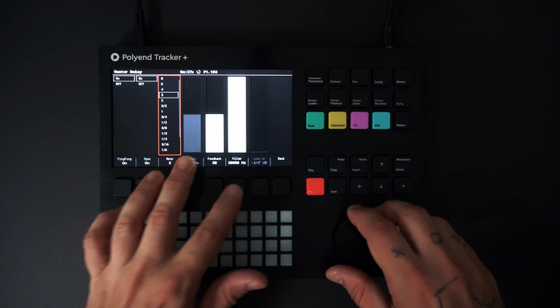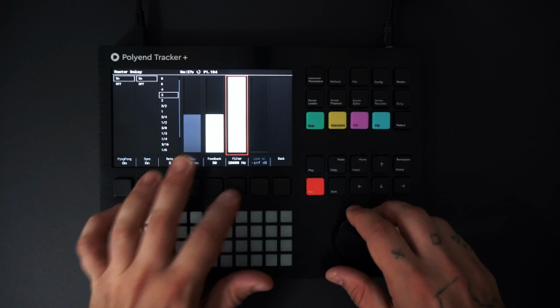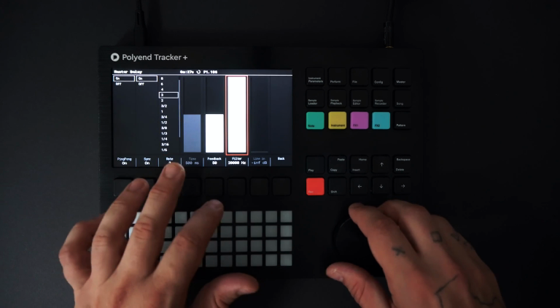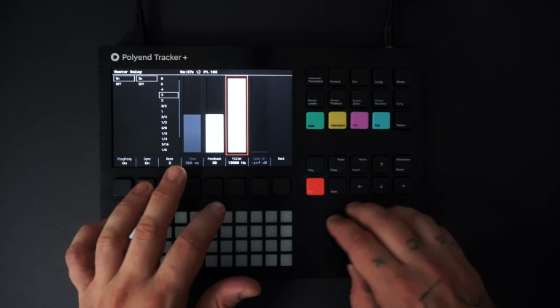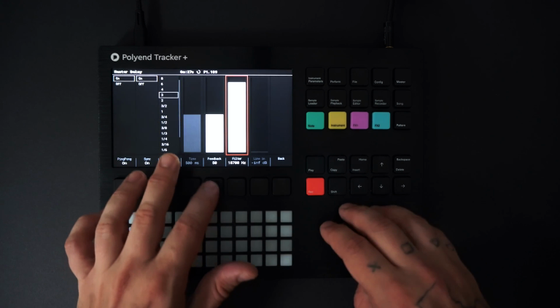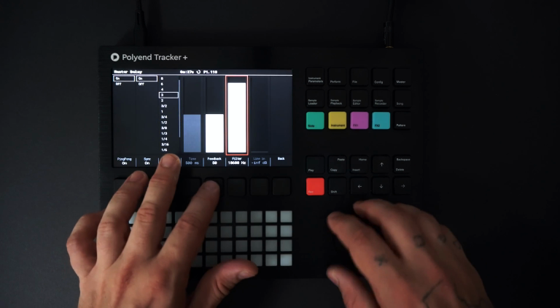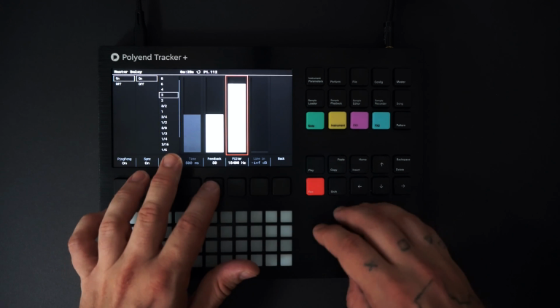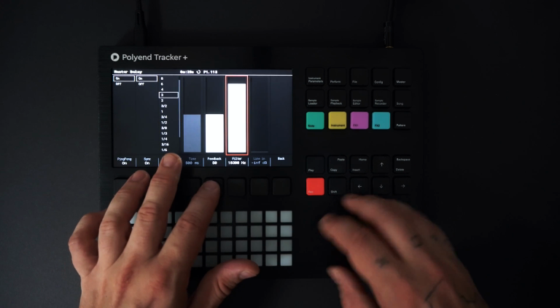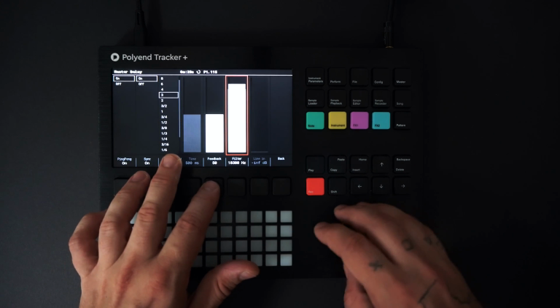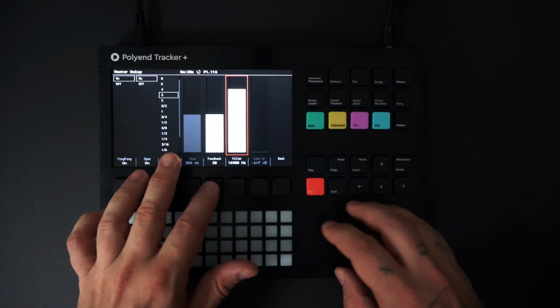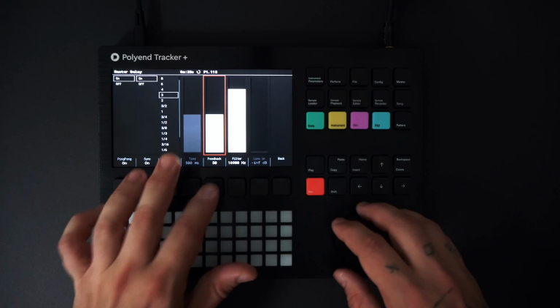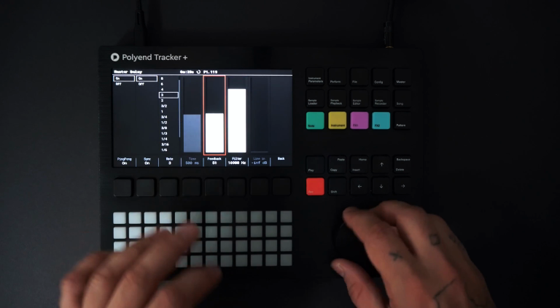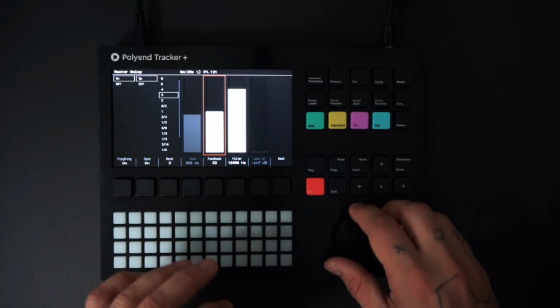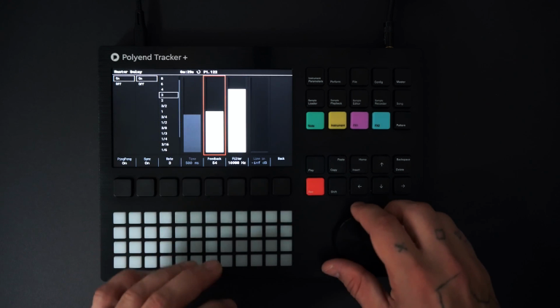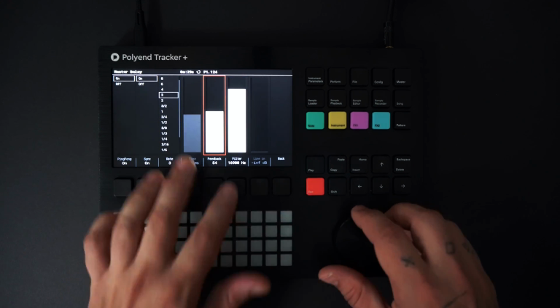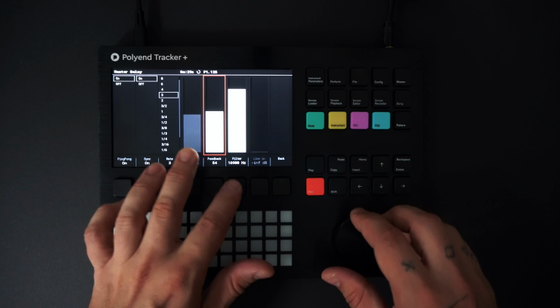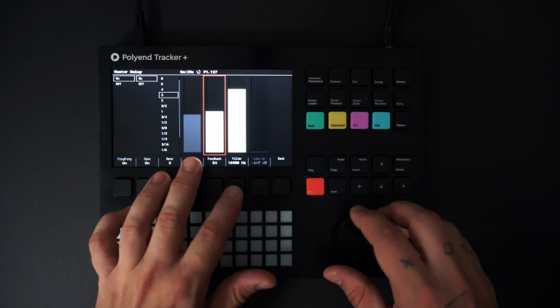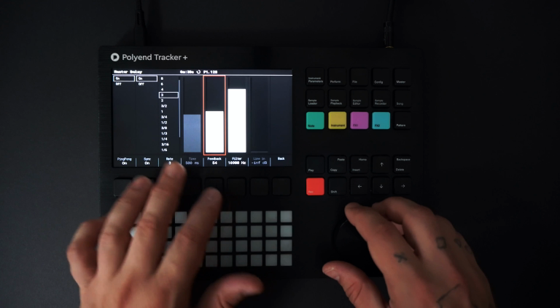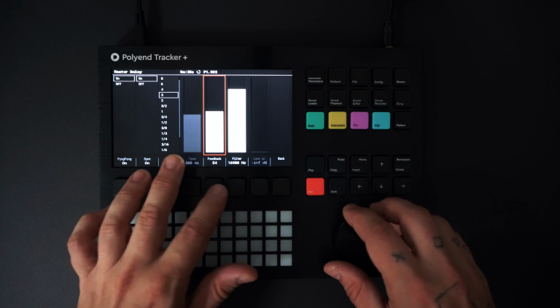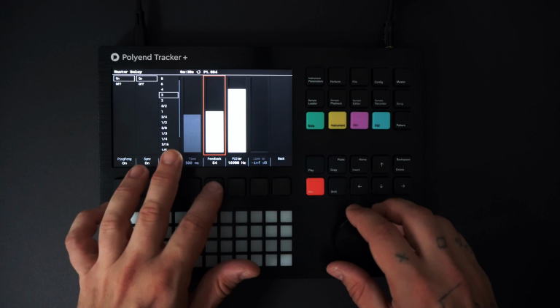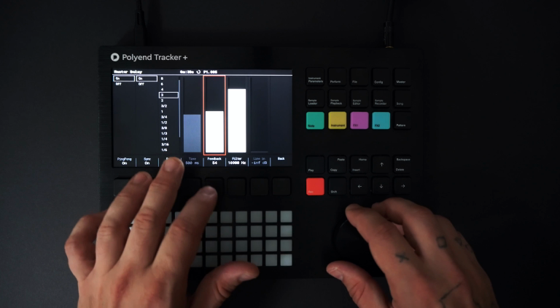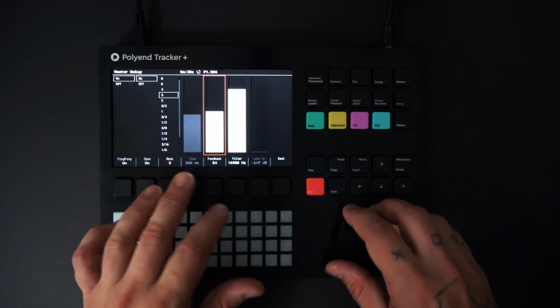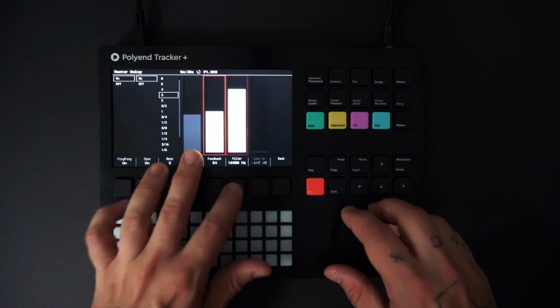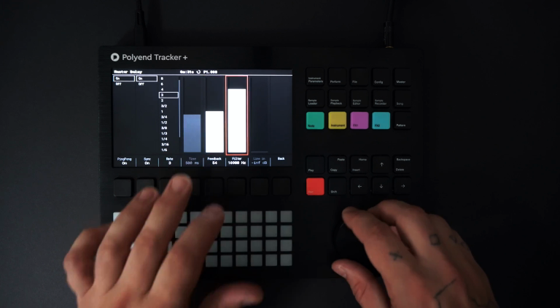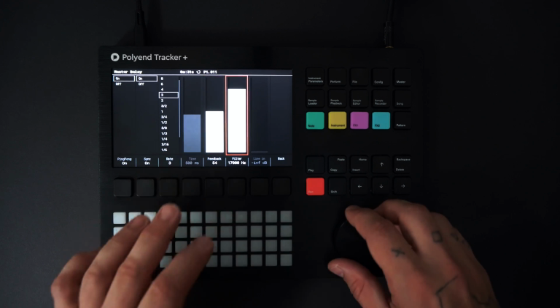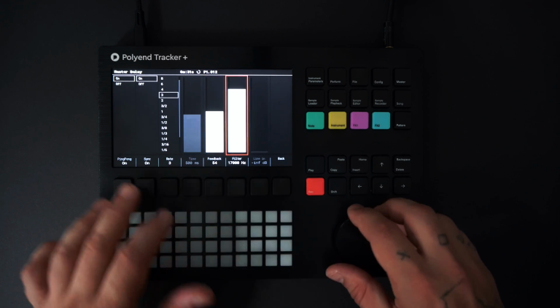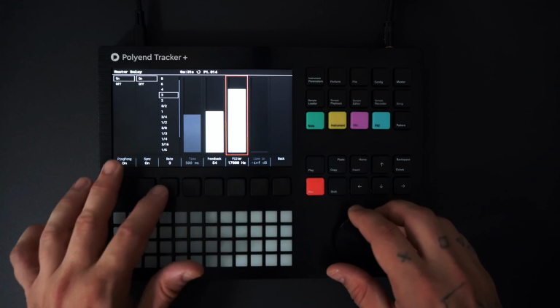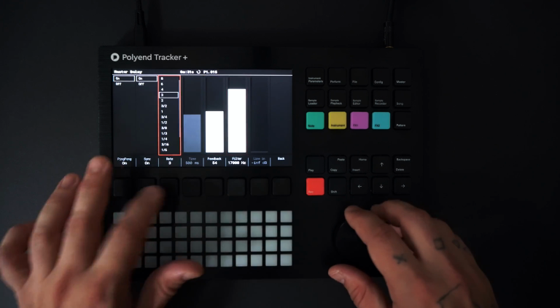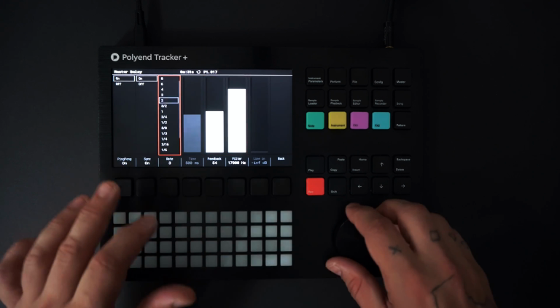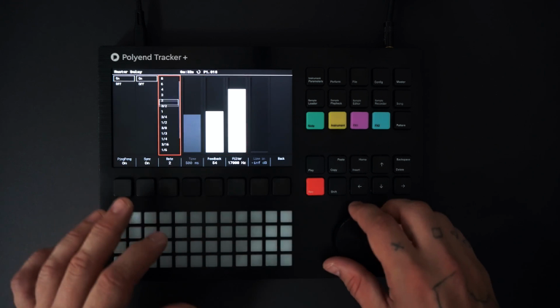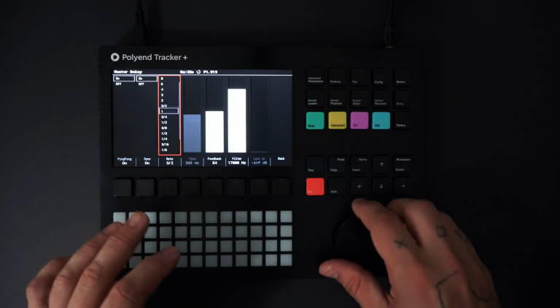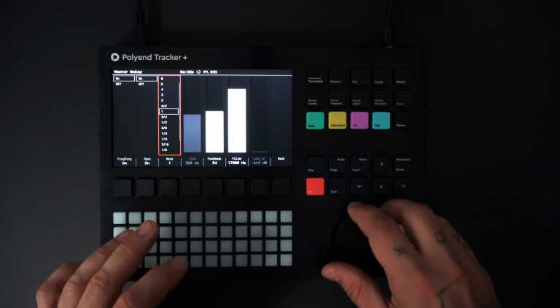Next, I'm adjusting the delay parameters by pressing master, and then selecting delay.